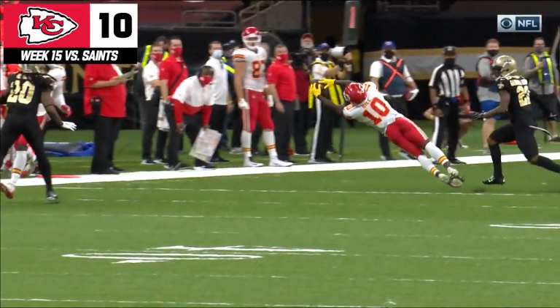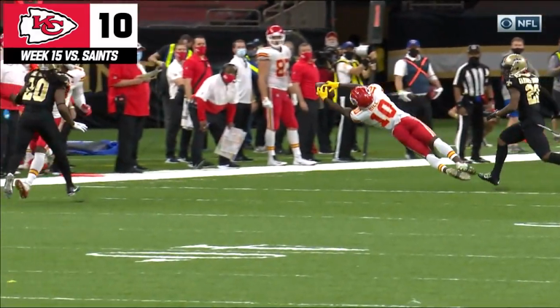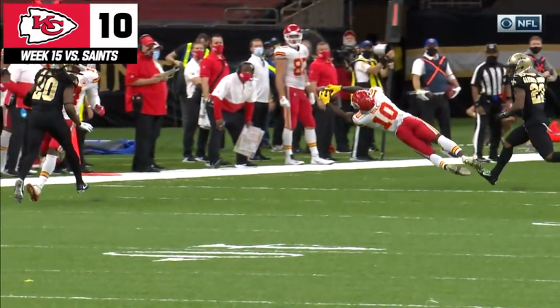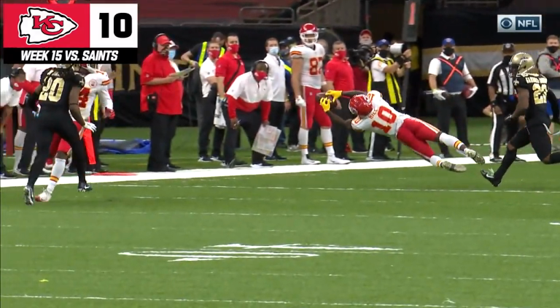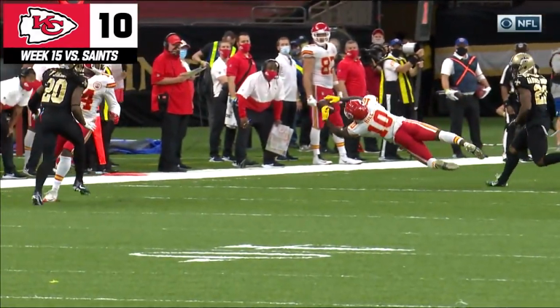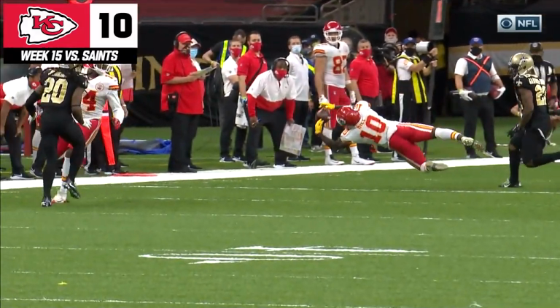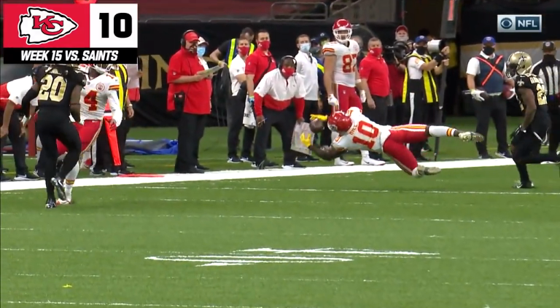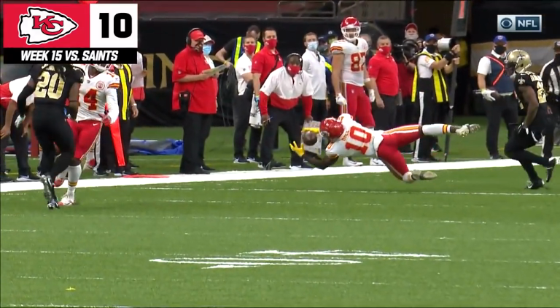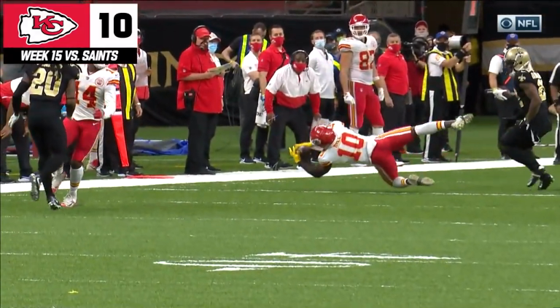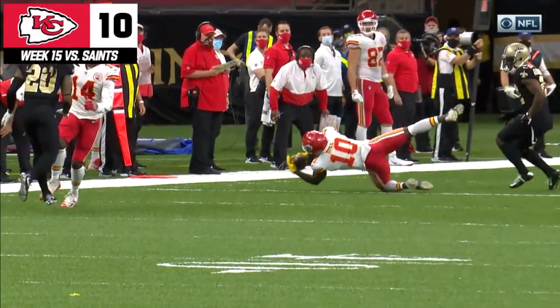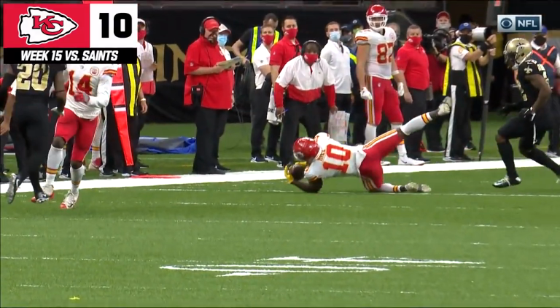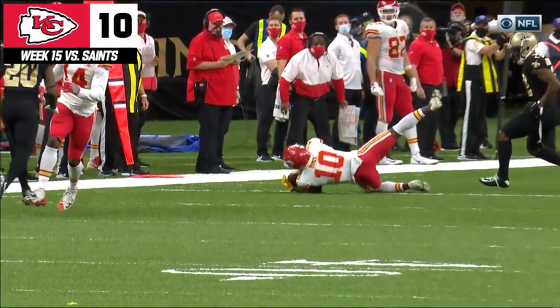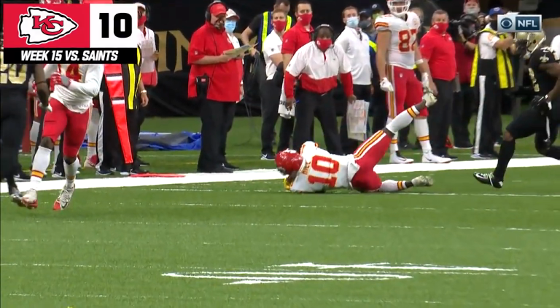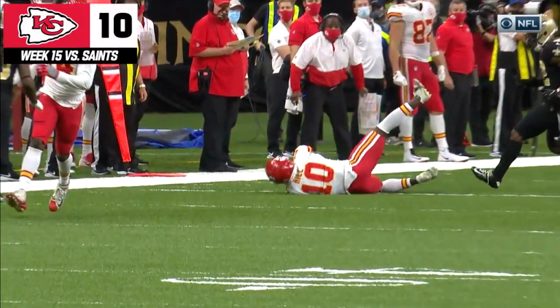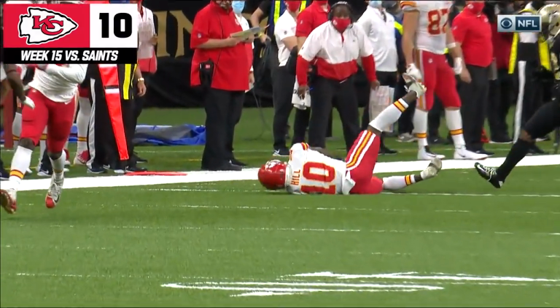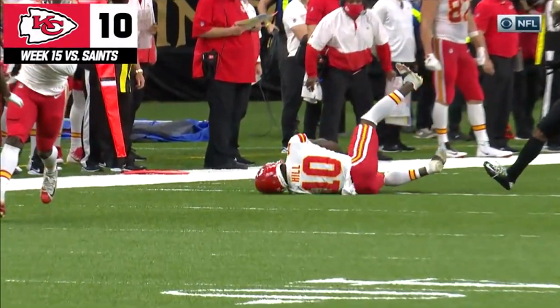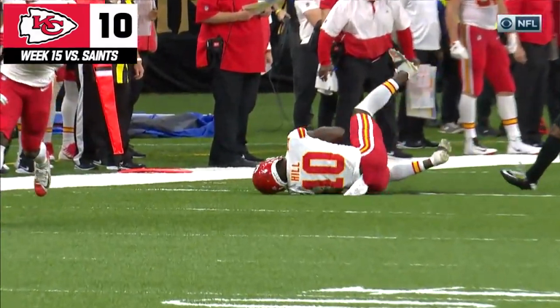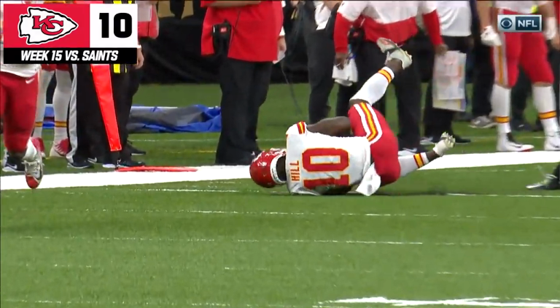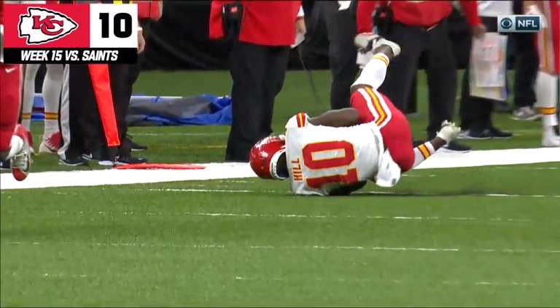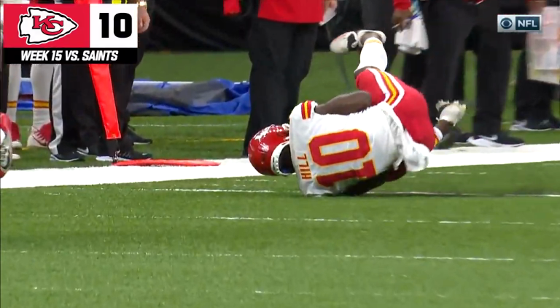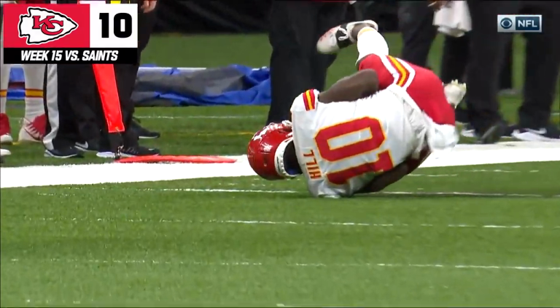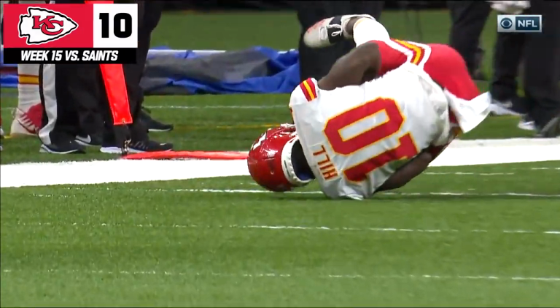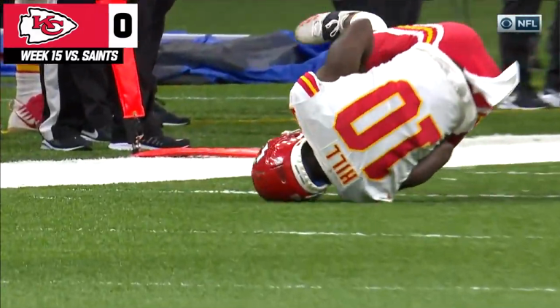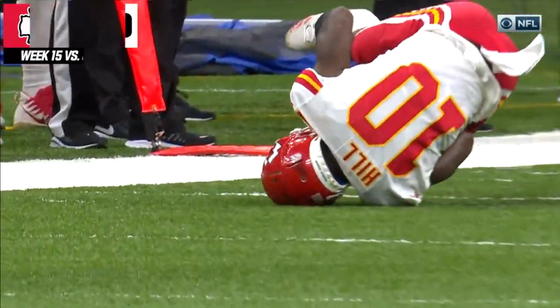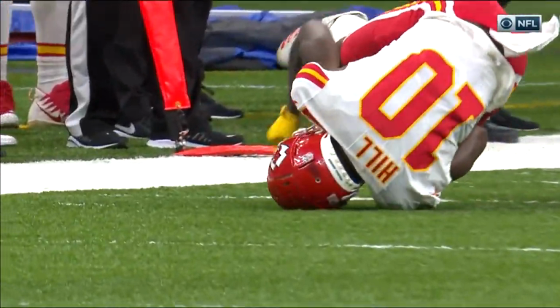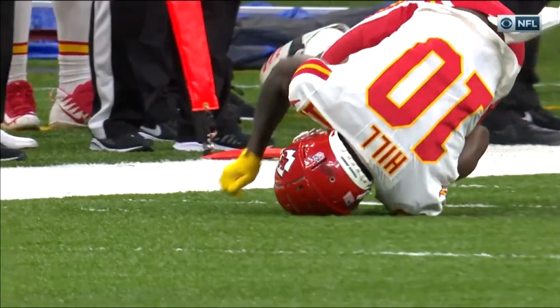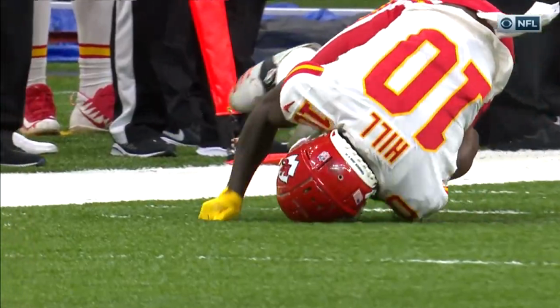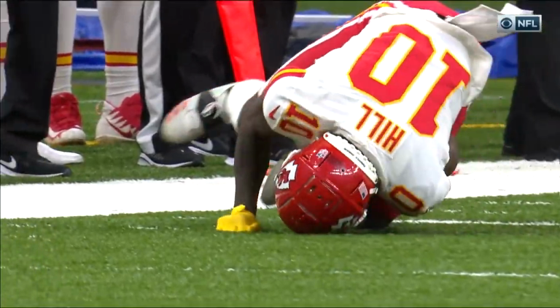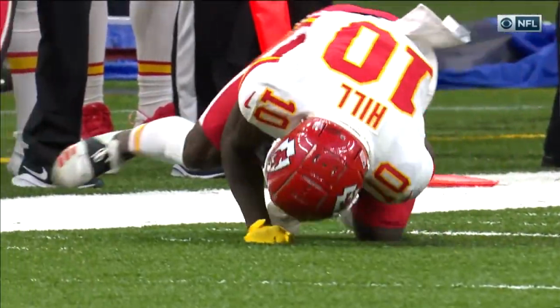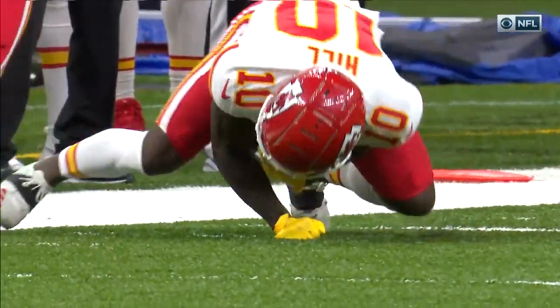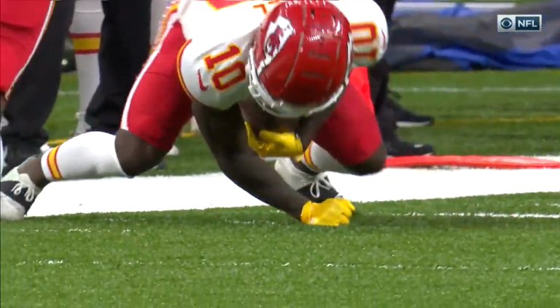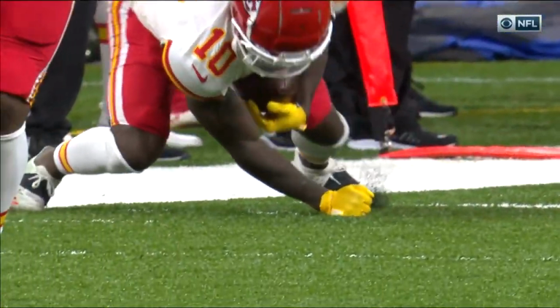I mean, that thing's coming in there with so much heat. You're diving. You get your hands on it. You're falling to the ground.